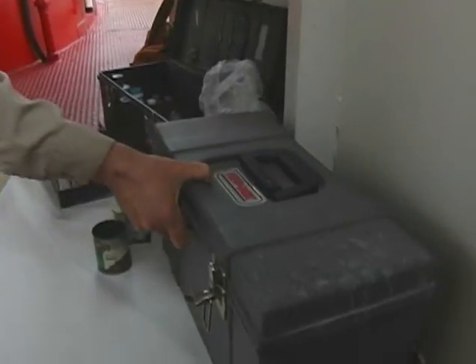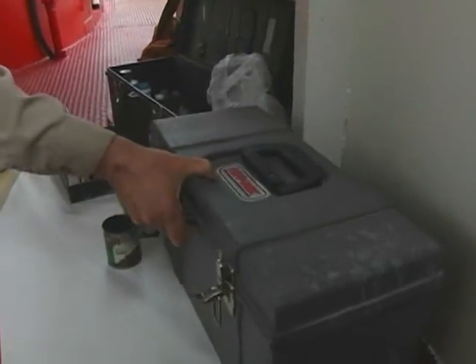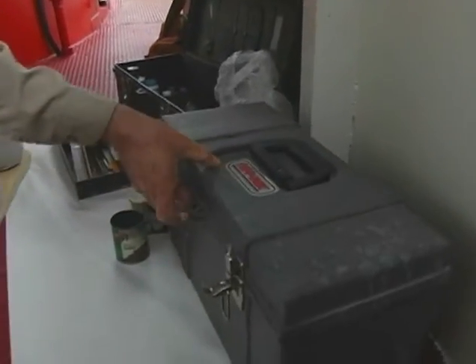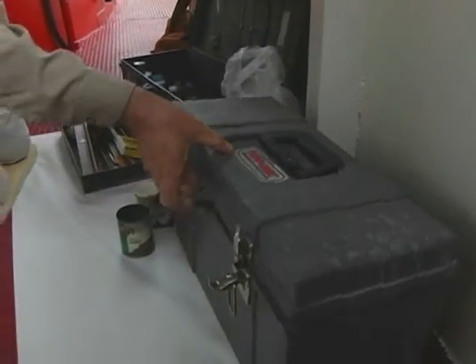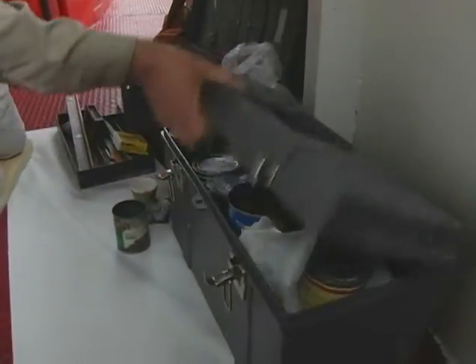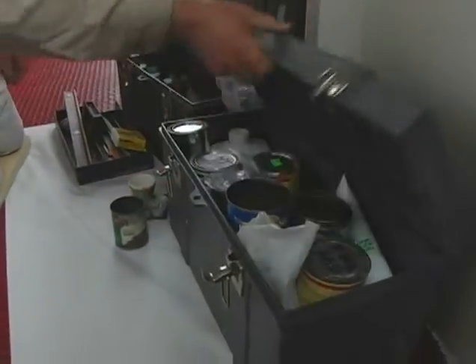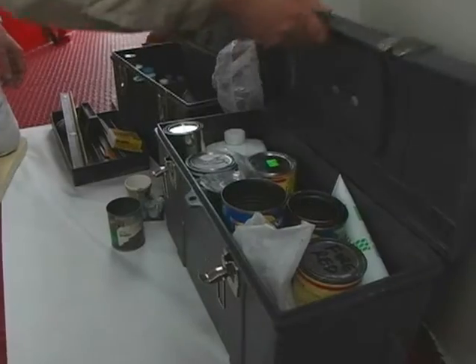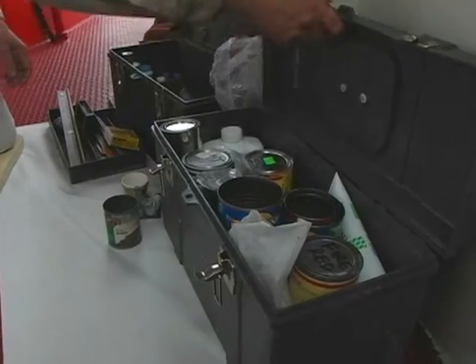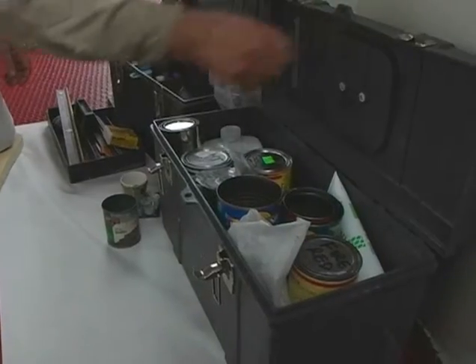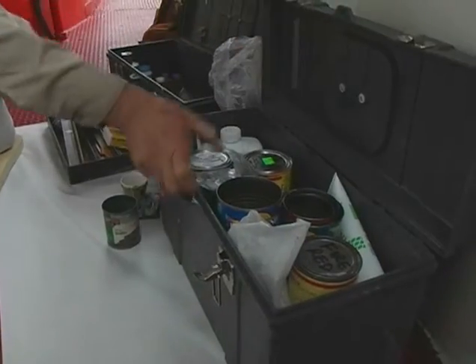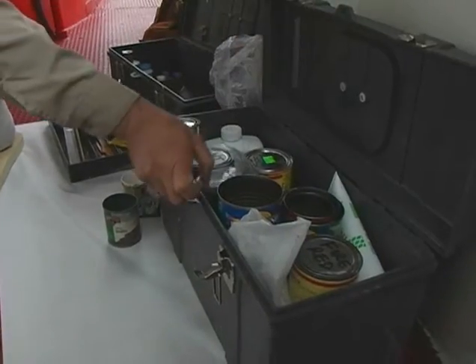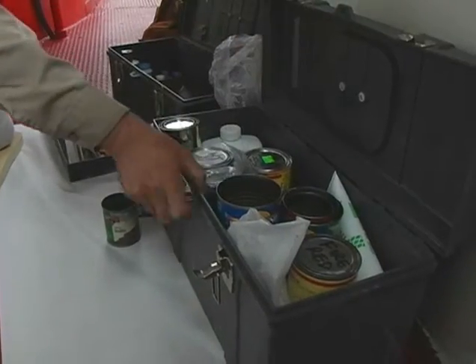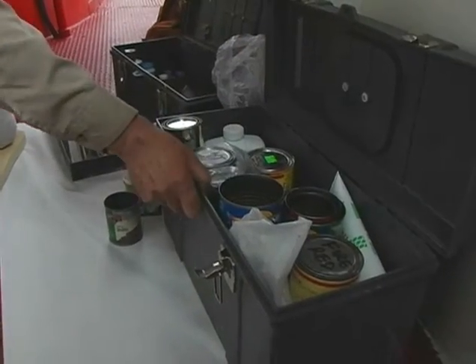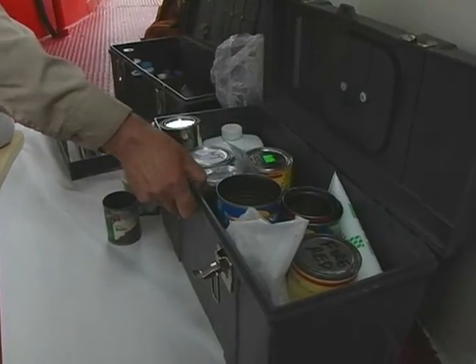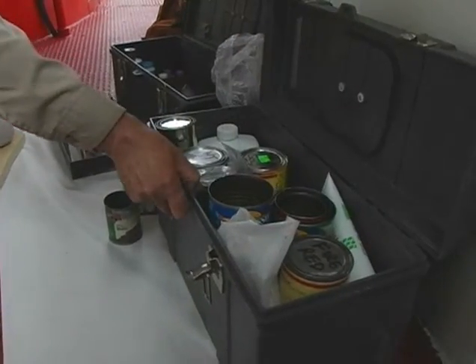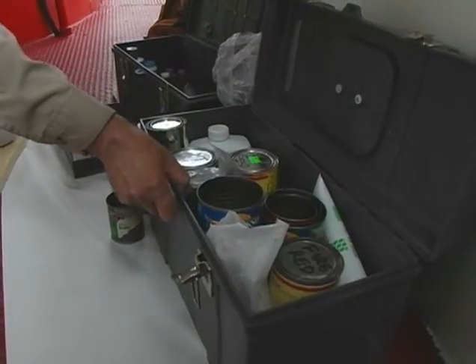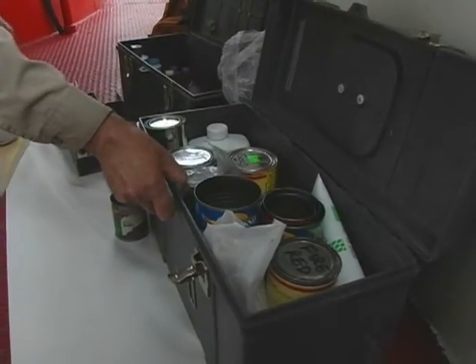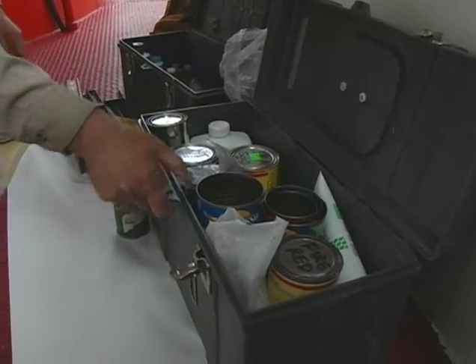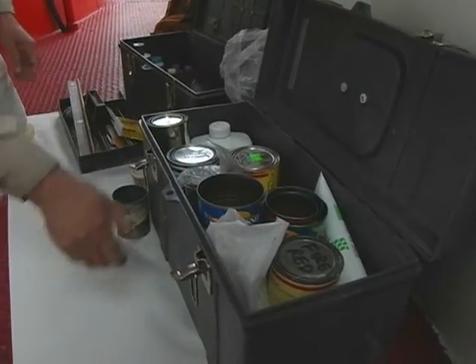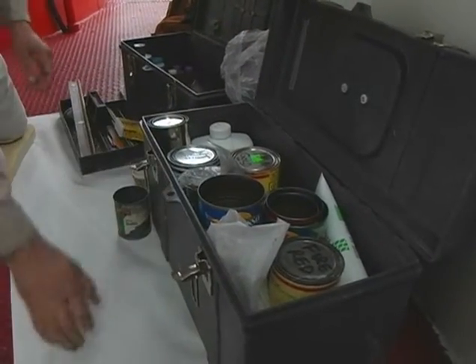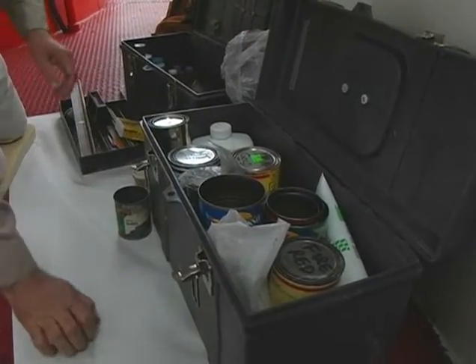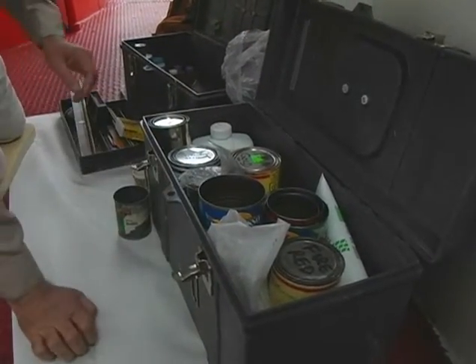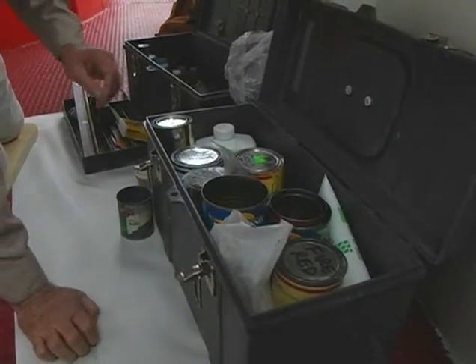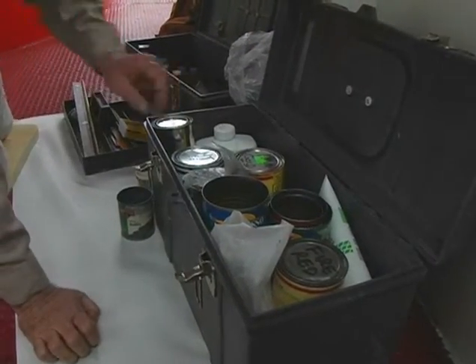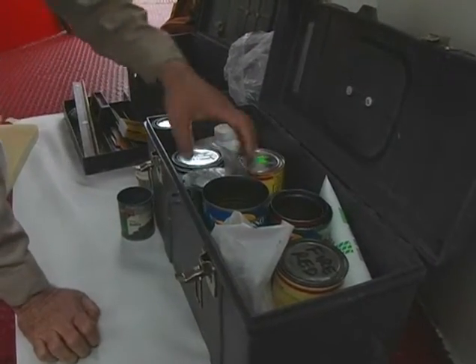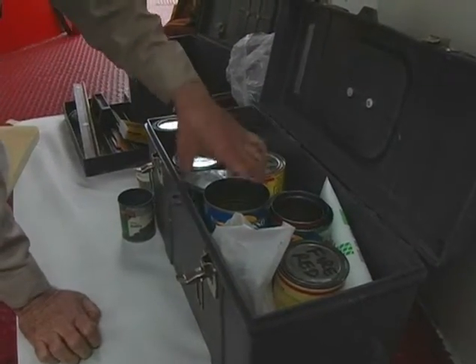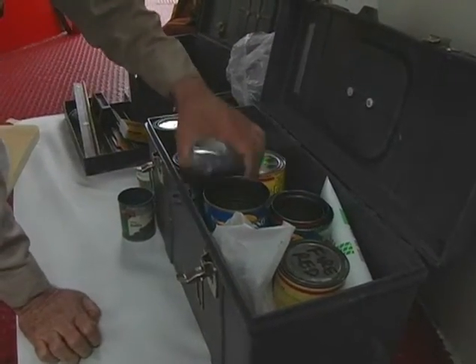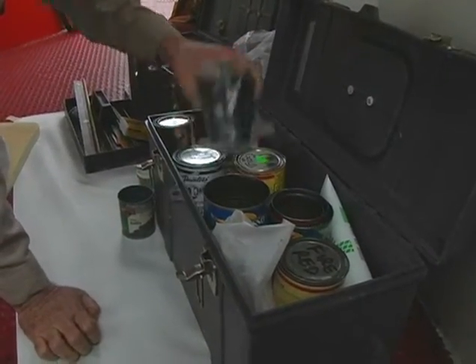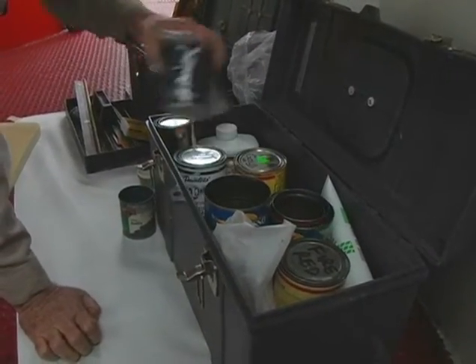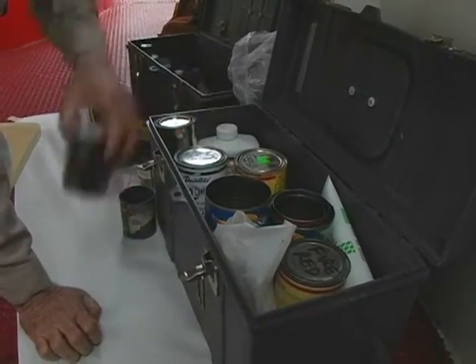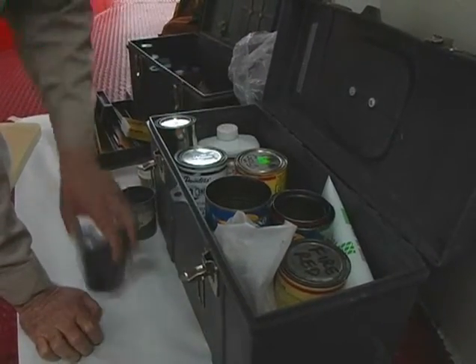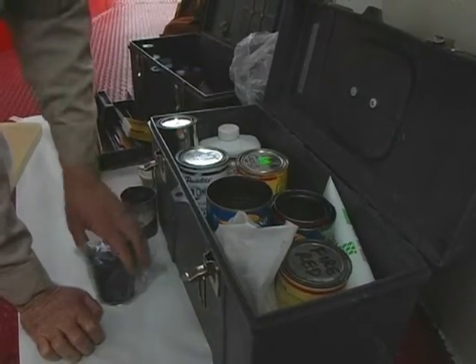The paint is real old and chalky. There is concern about new paint sticking properly.